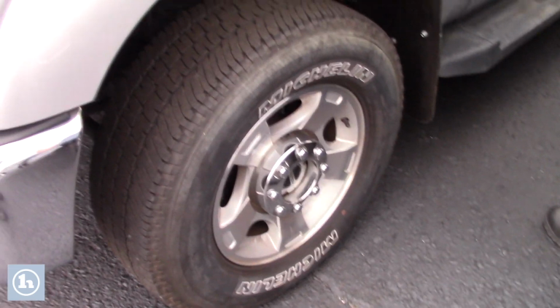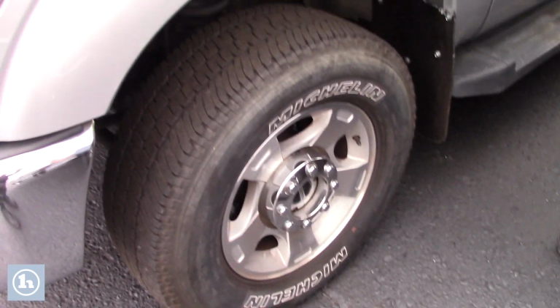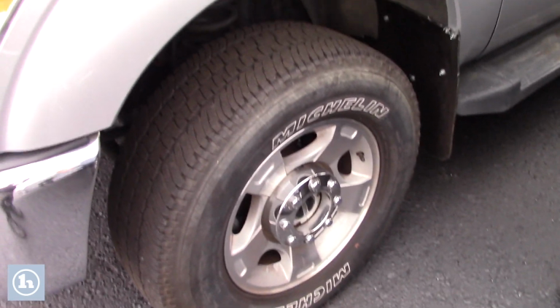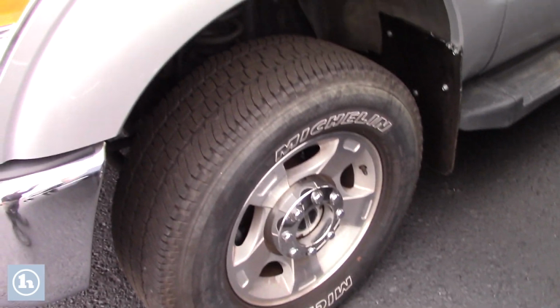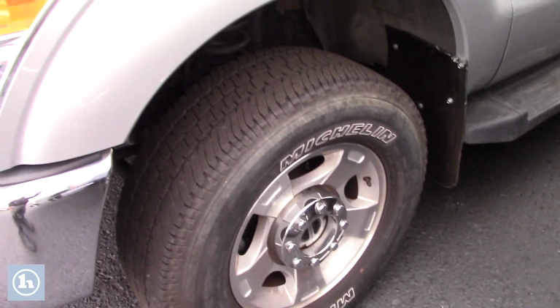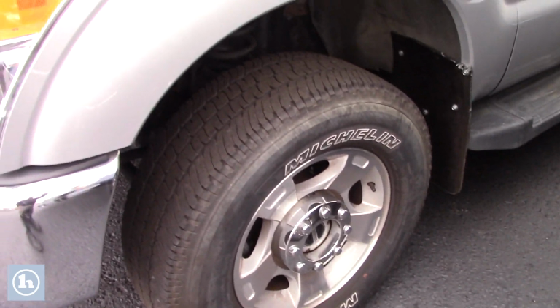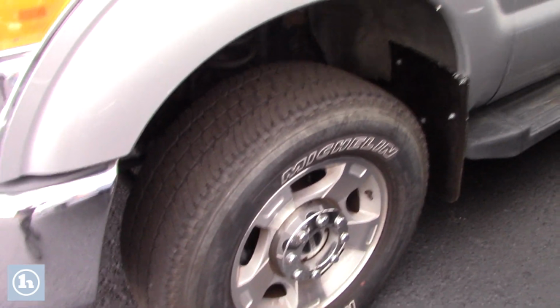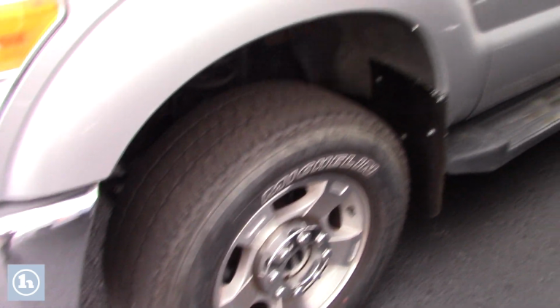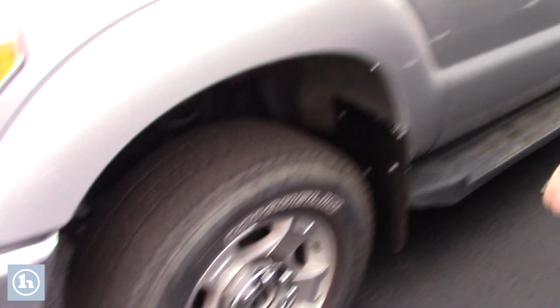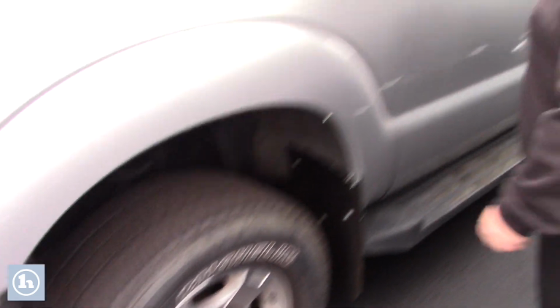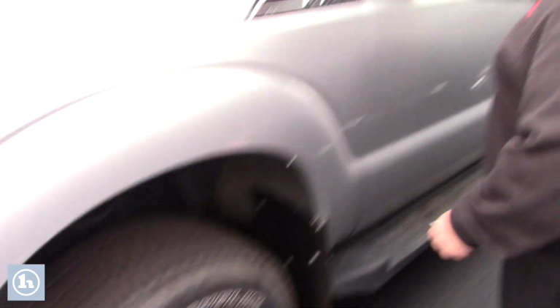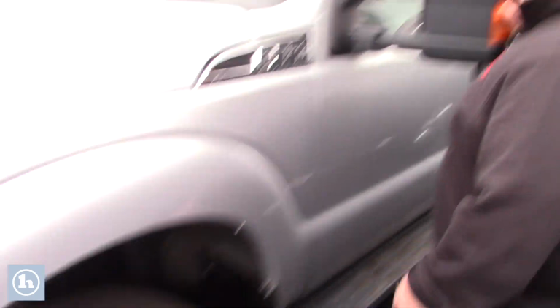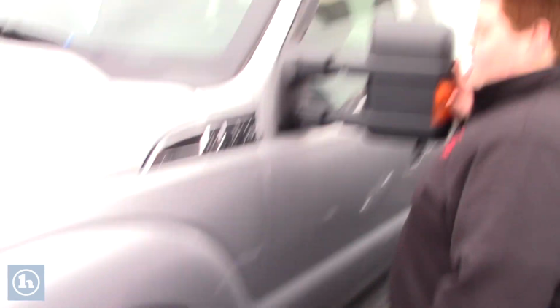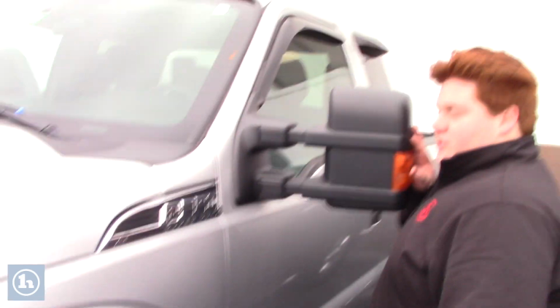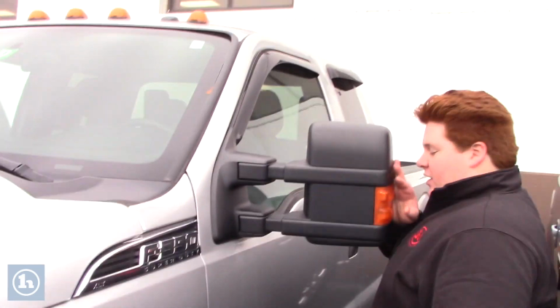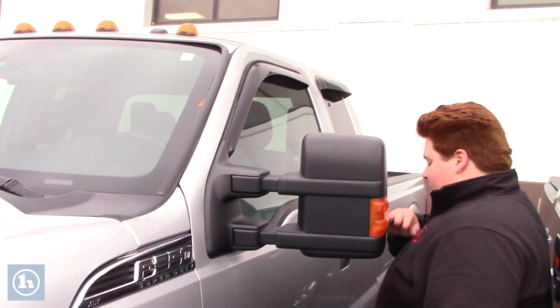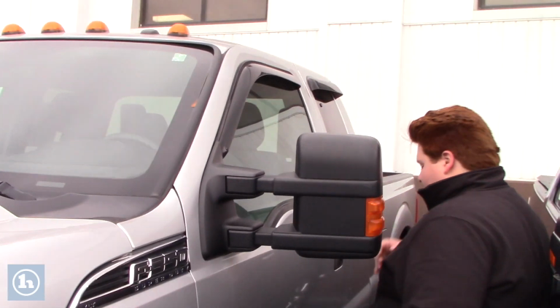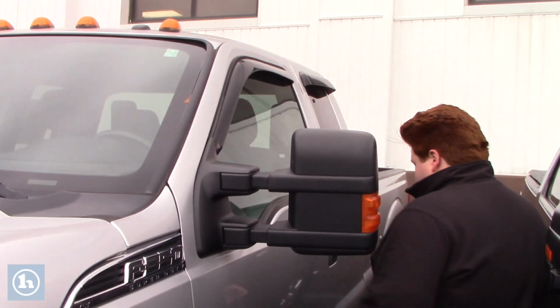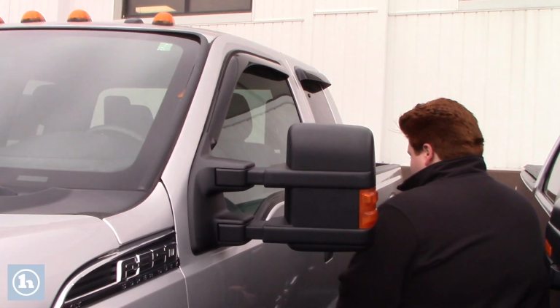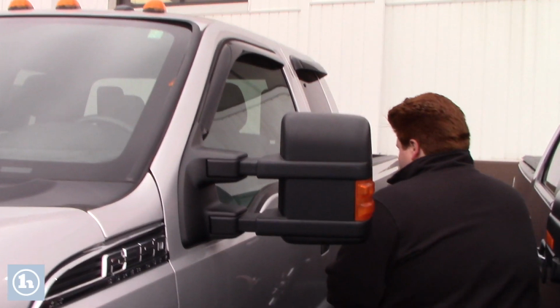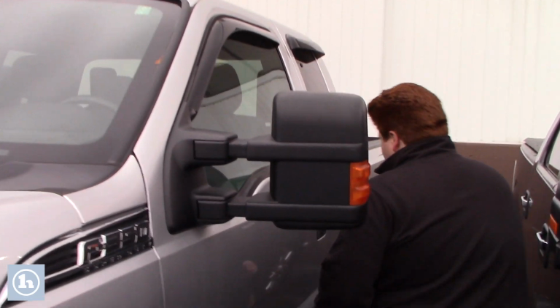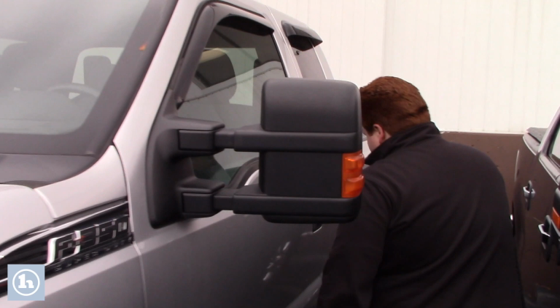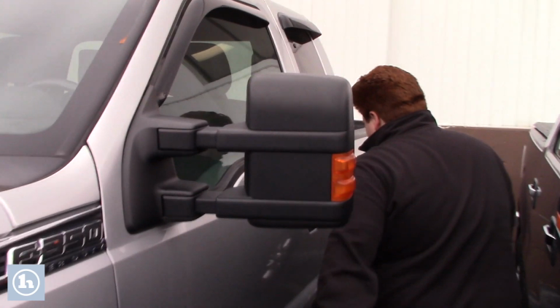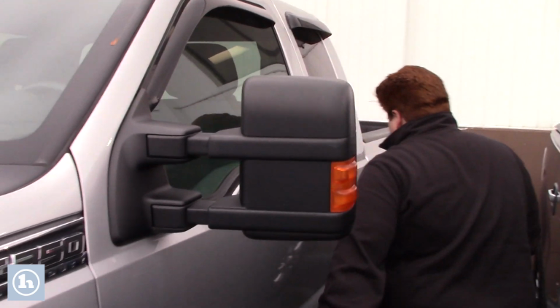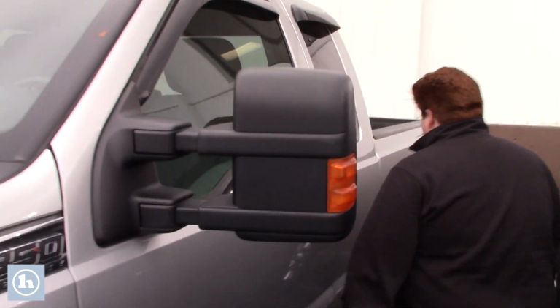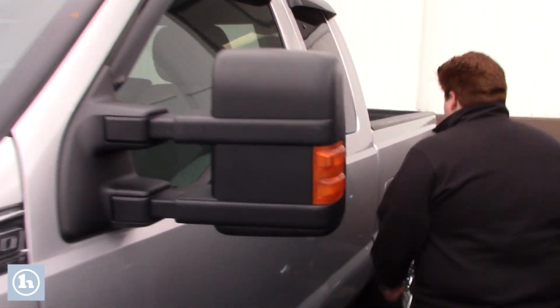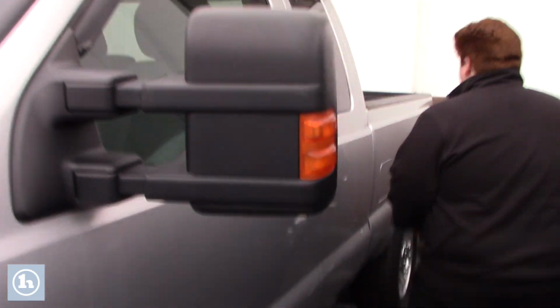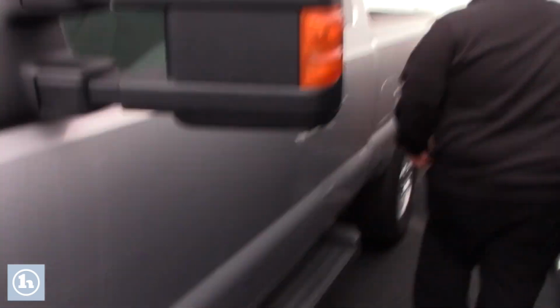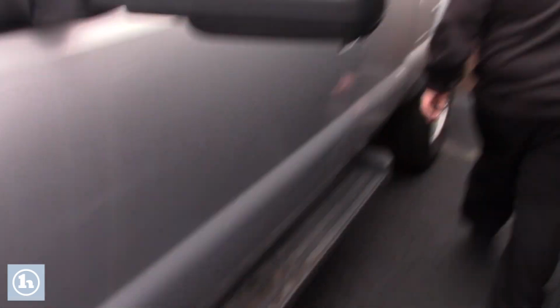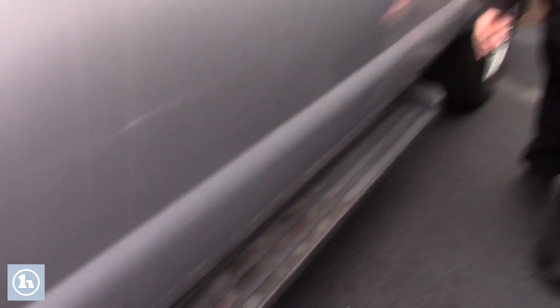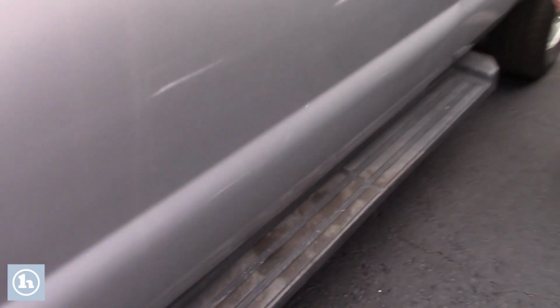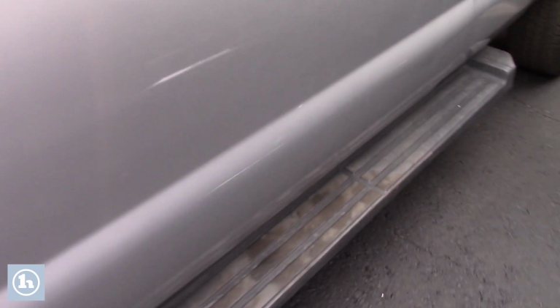This truck does come with the tow mirrors that just slide right in like that. Got the running boards along the side.